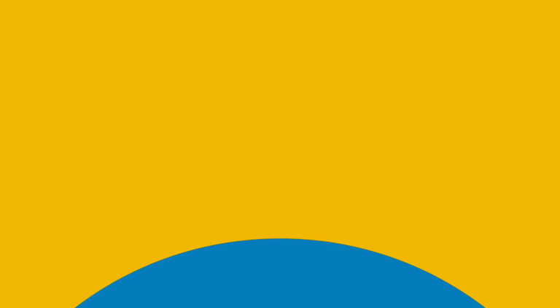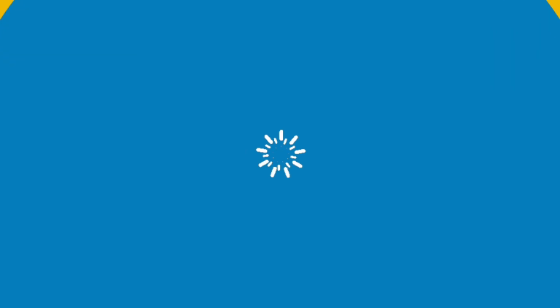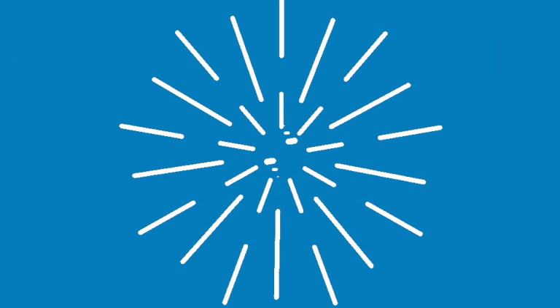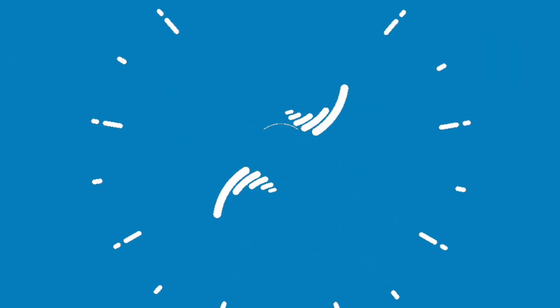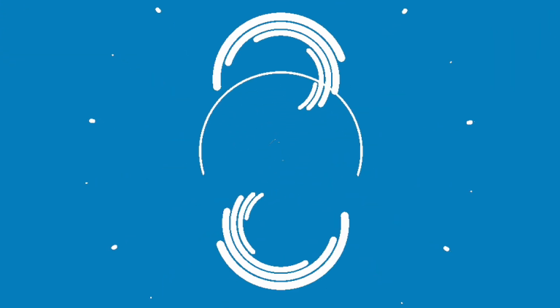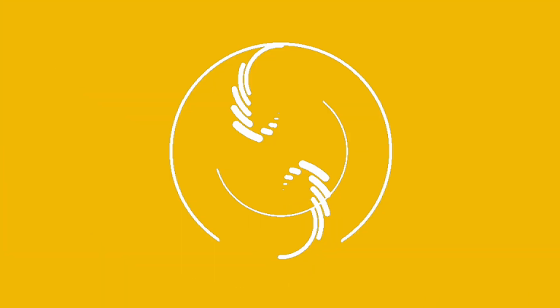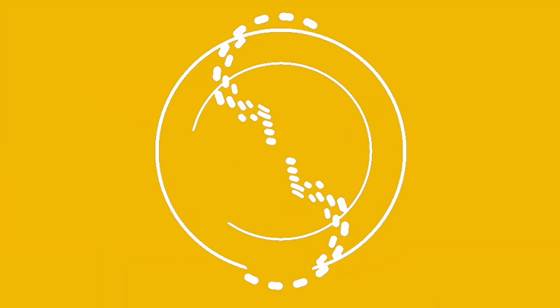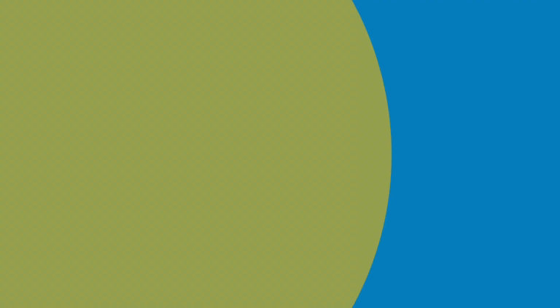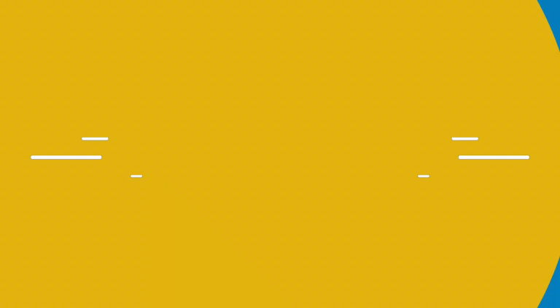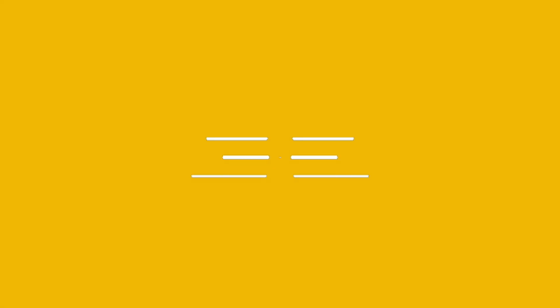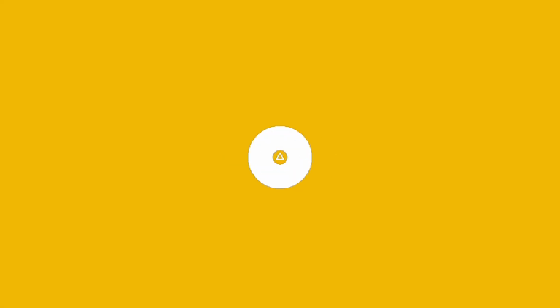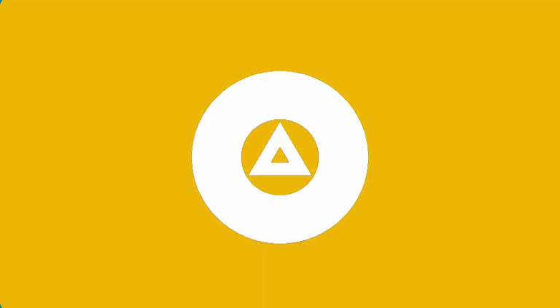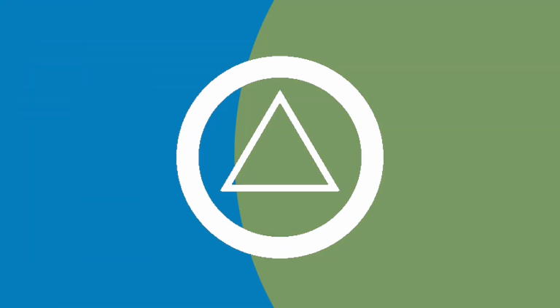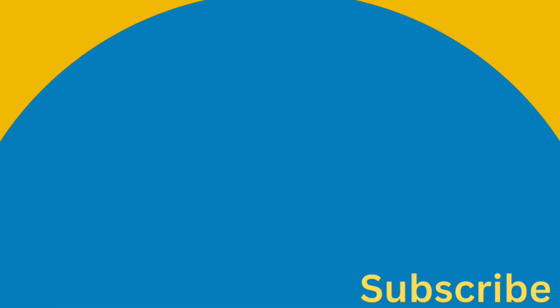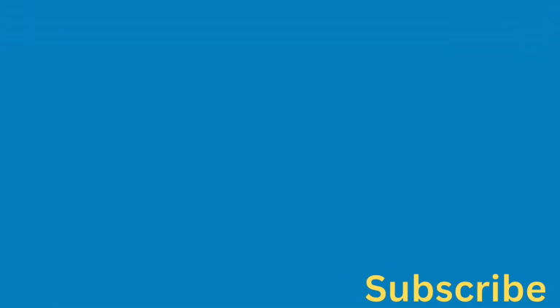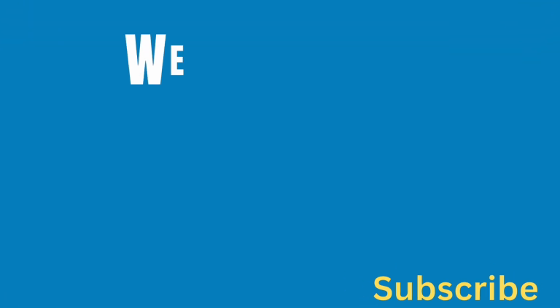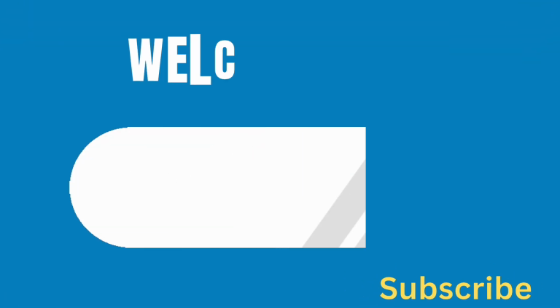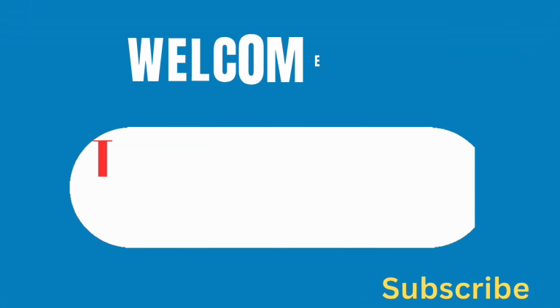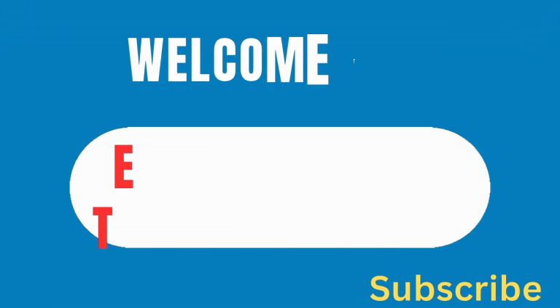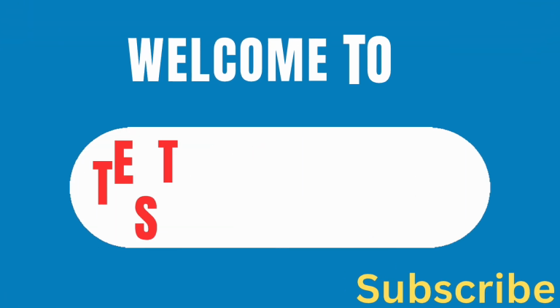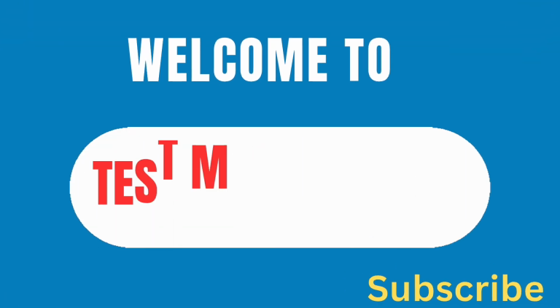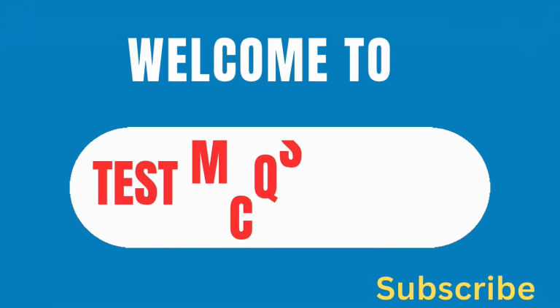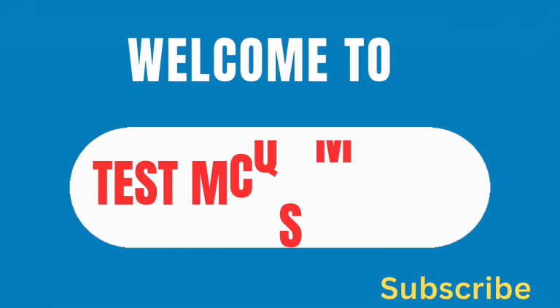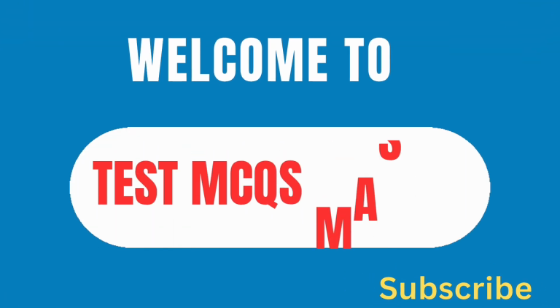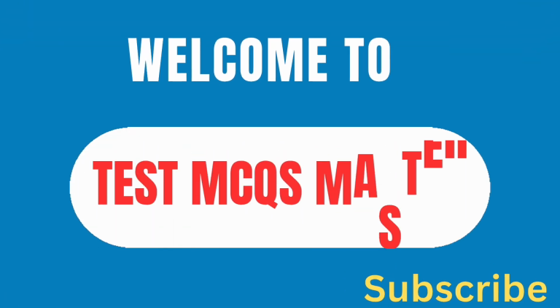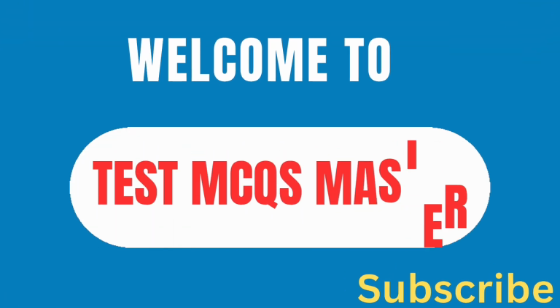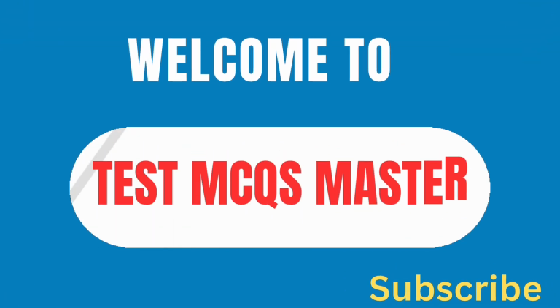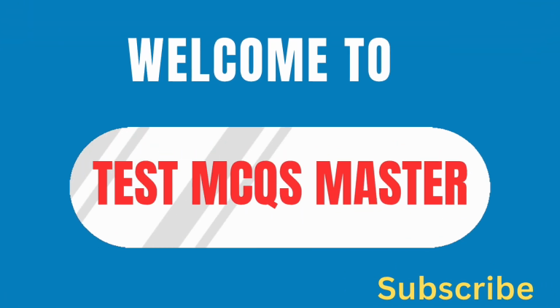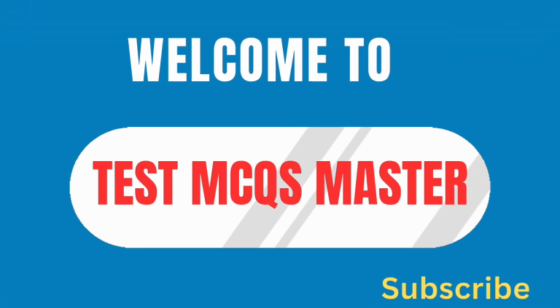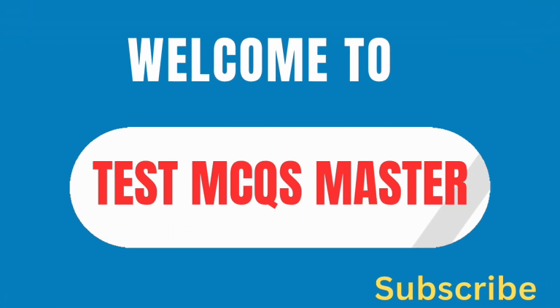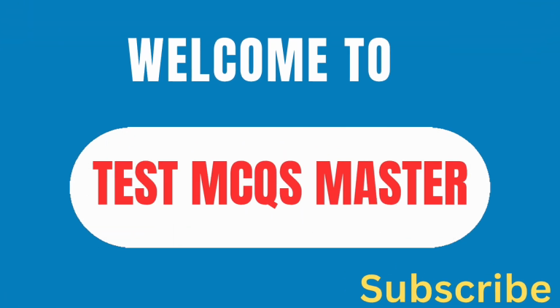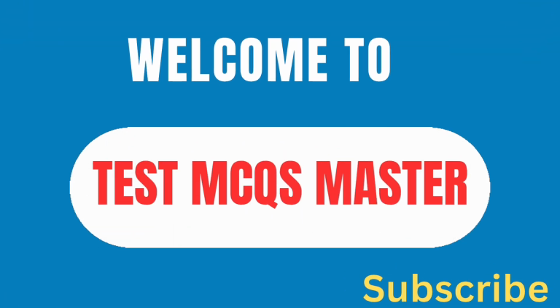Welcome to new unique and advanced midway pre-MCQs.